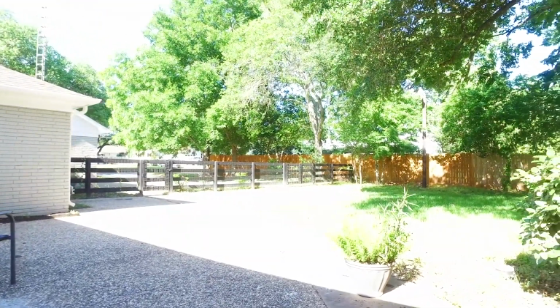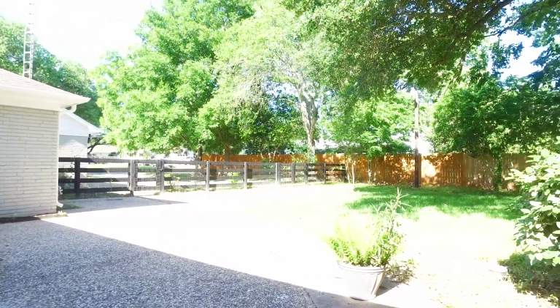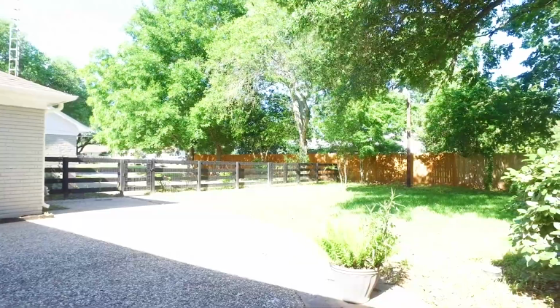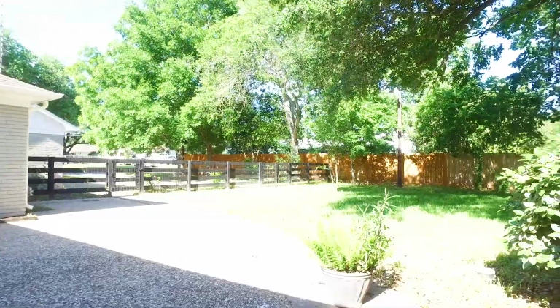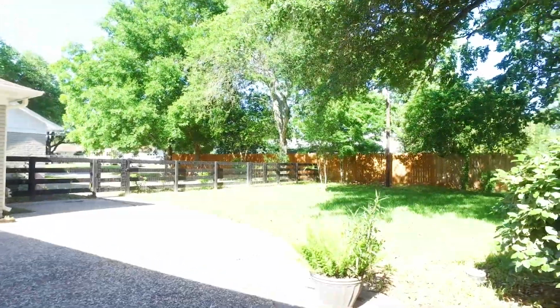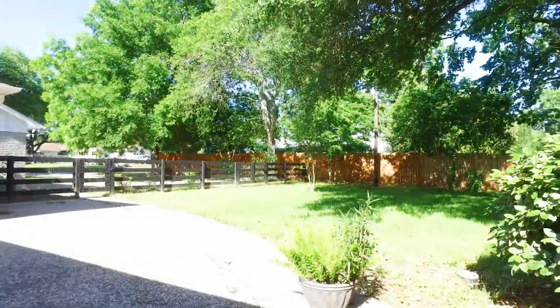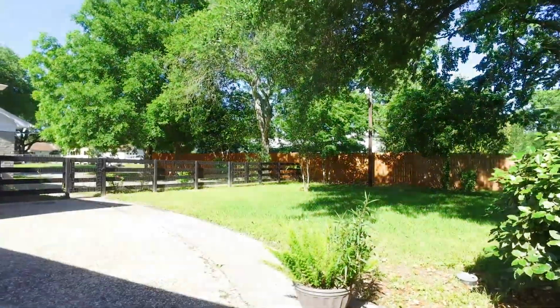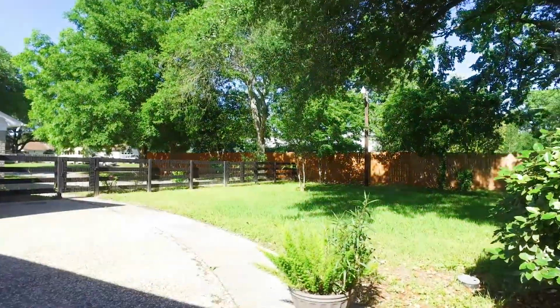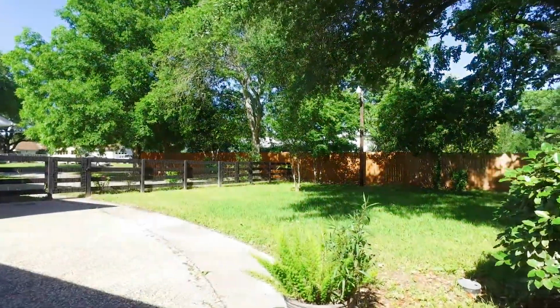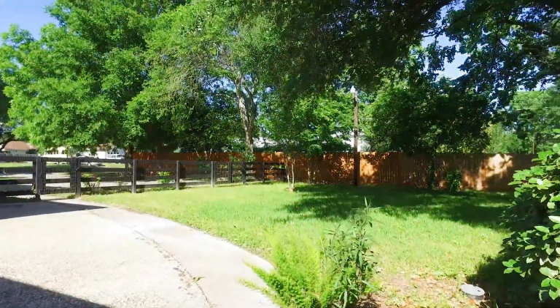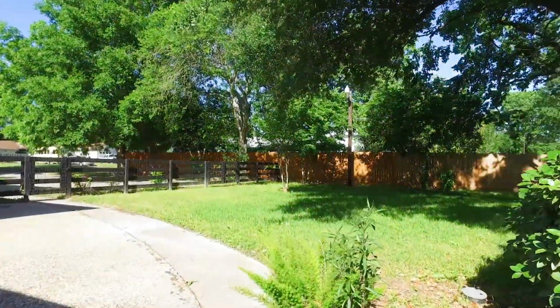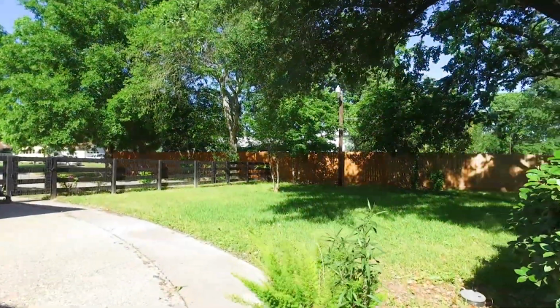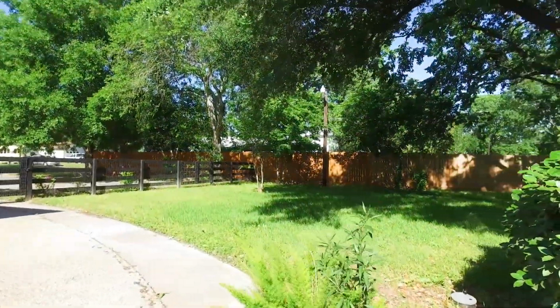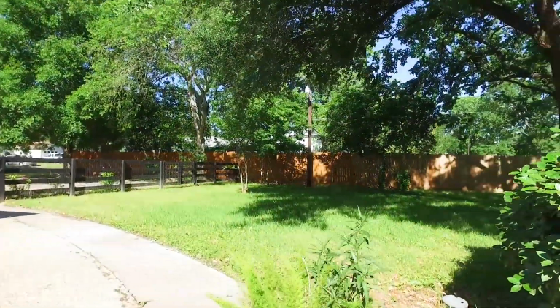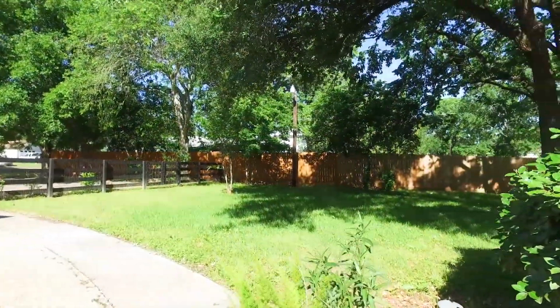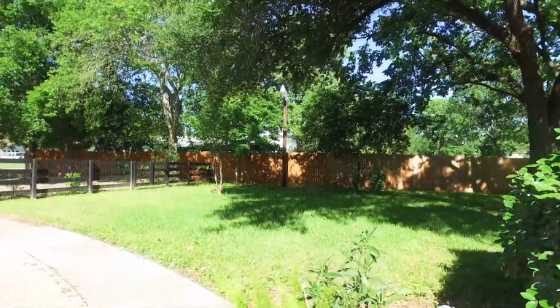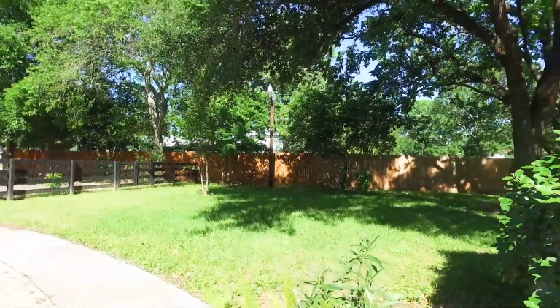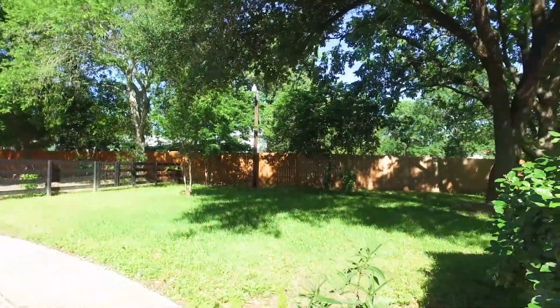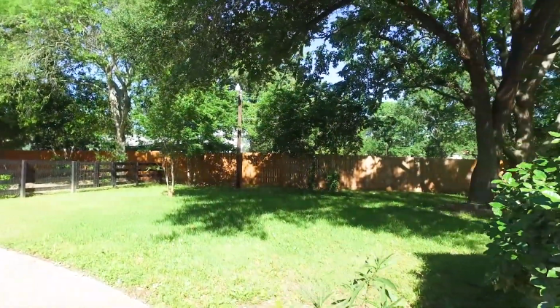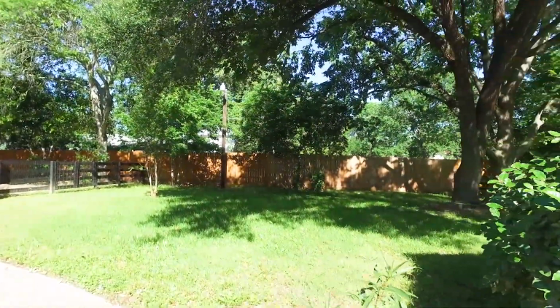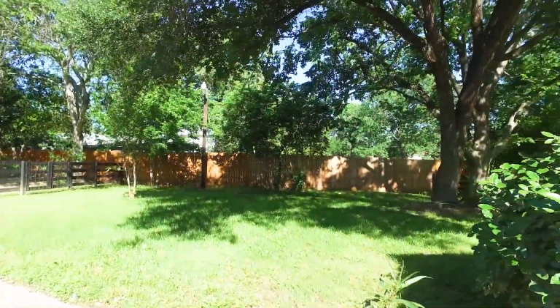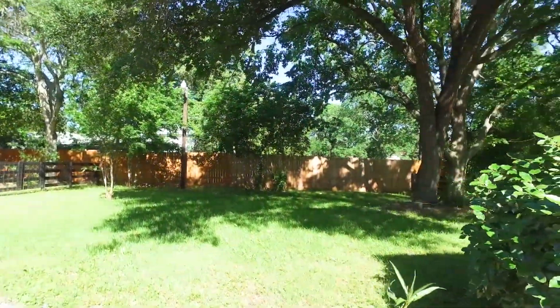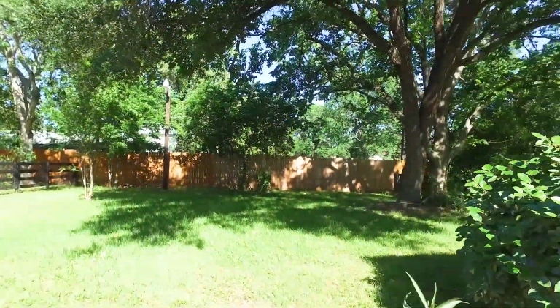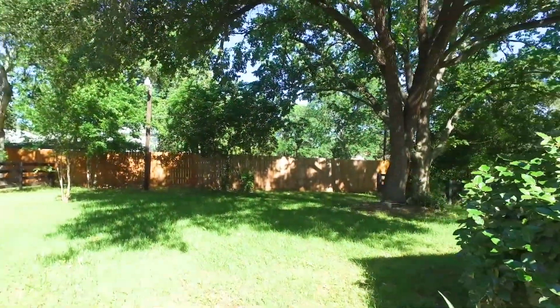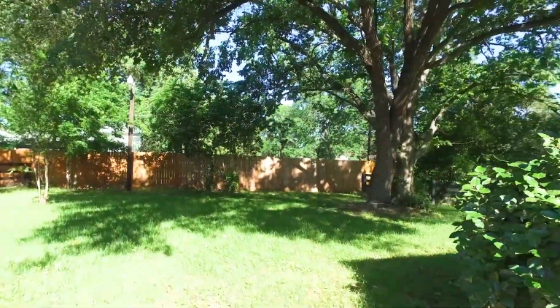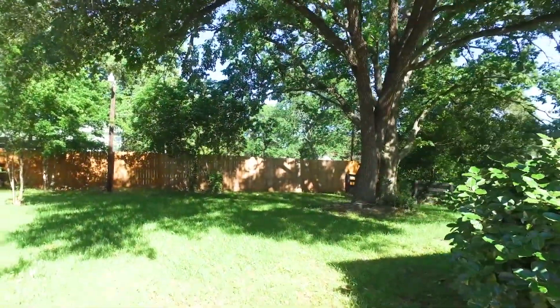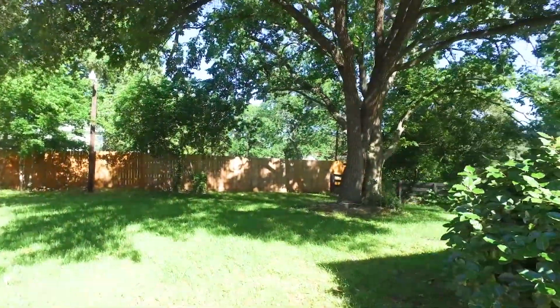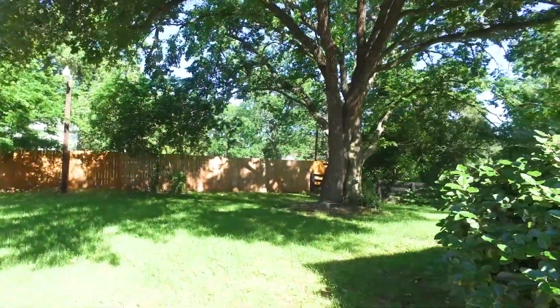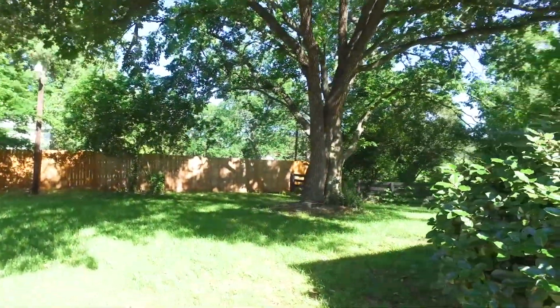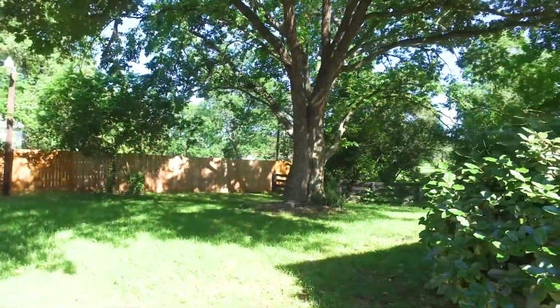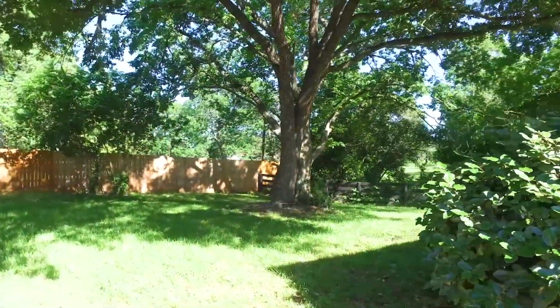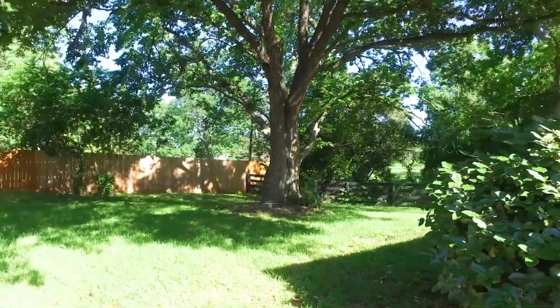Make your move out to the country now. Contact the listing agent and make this your next home.